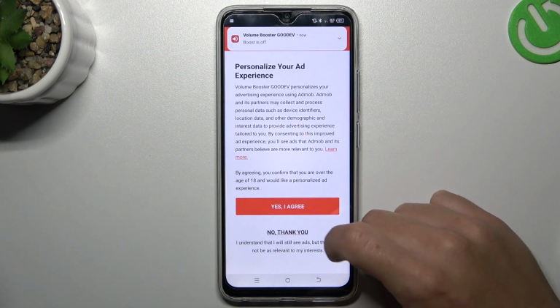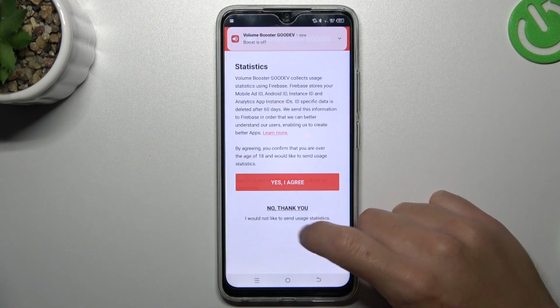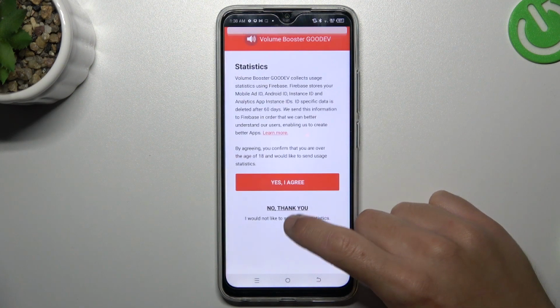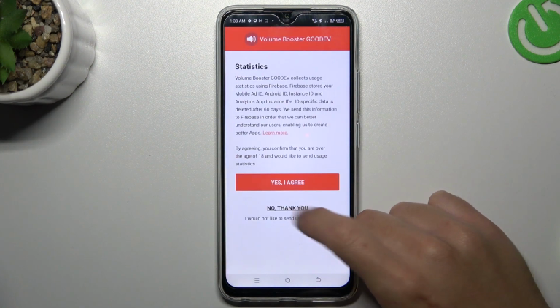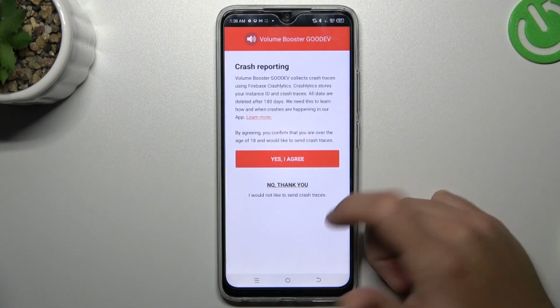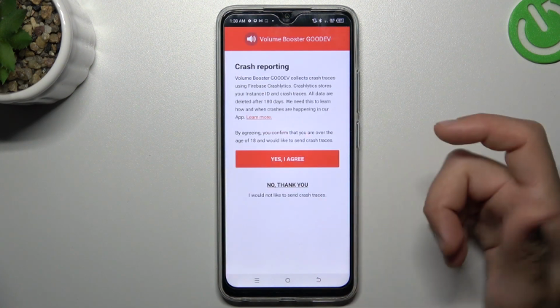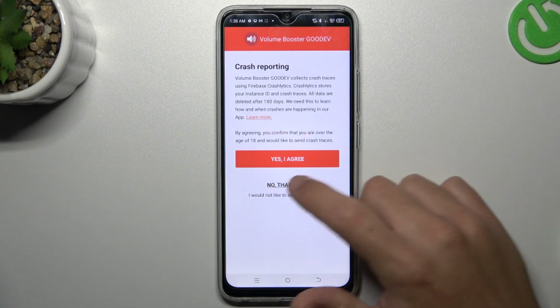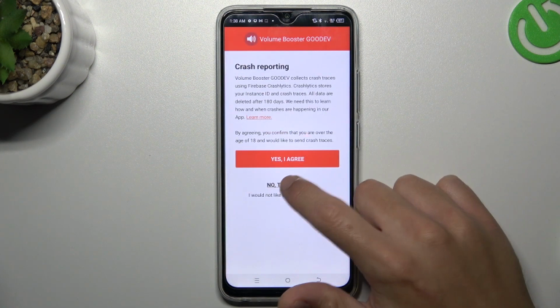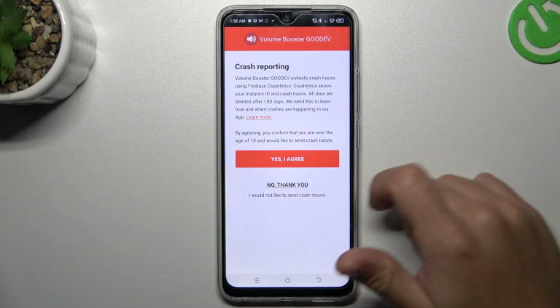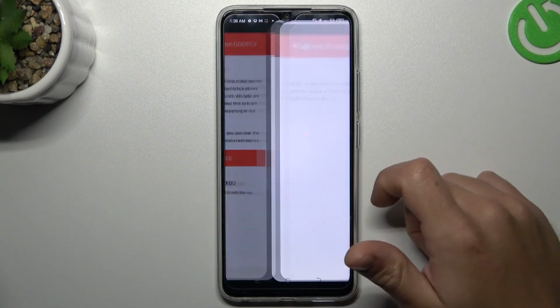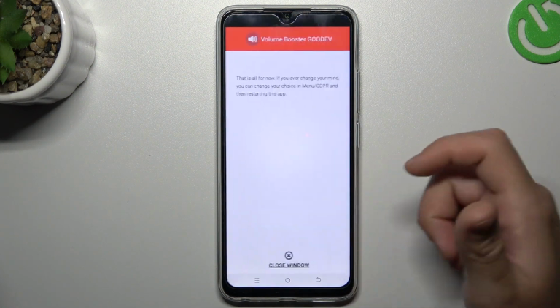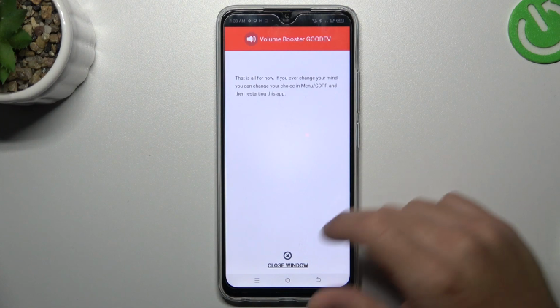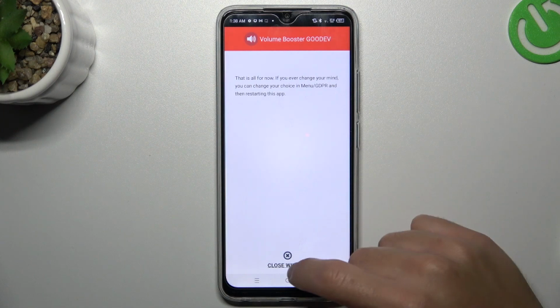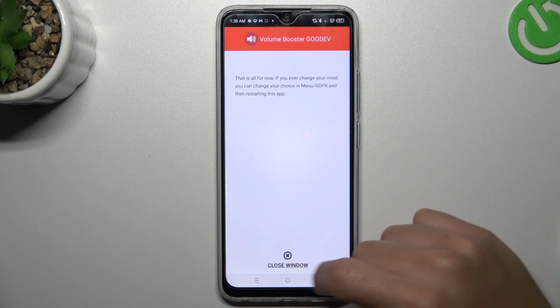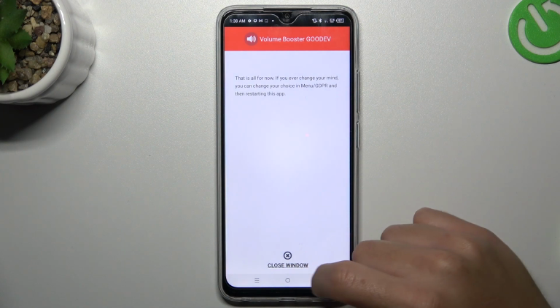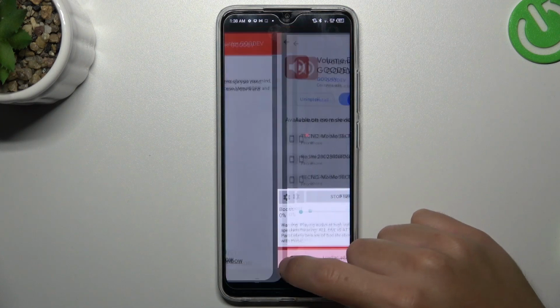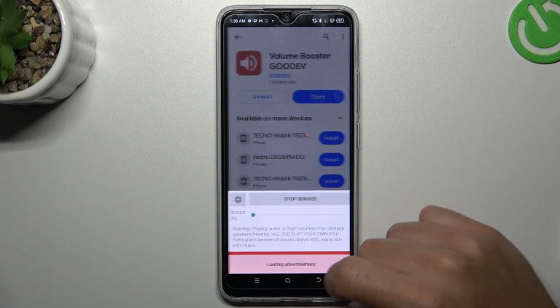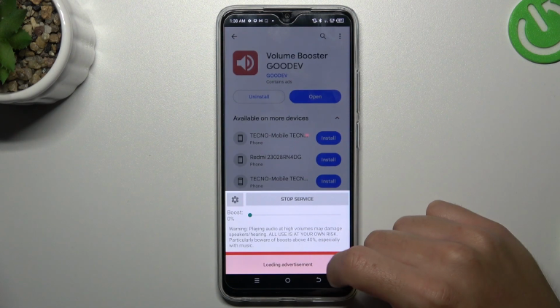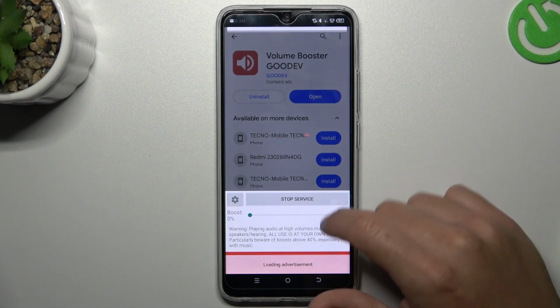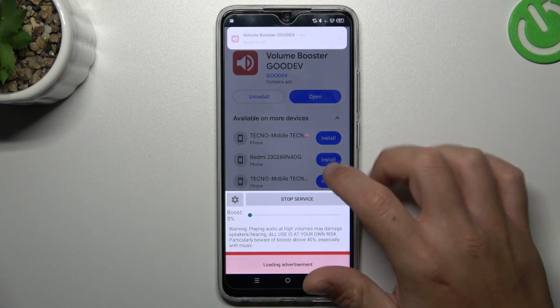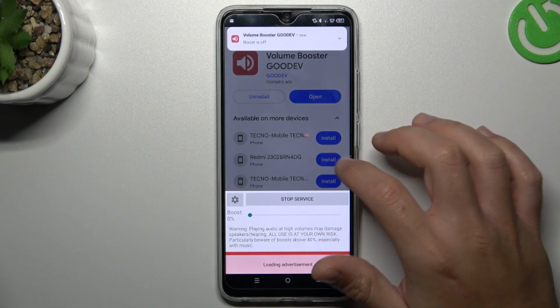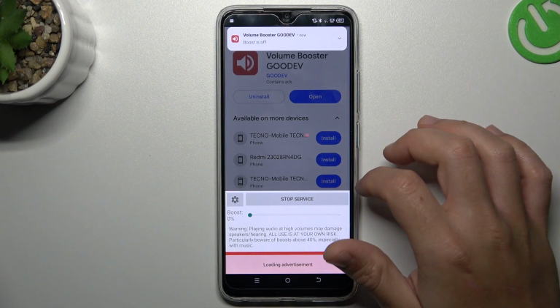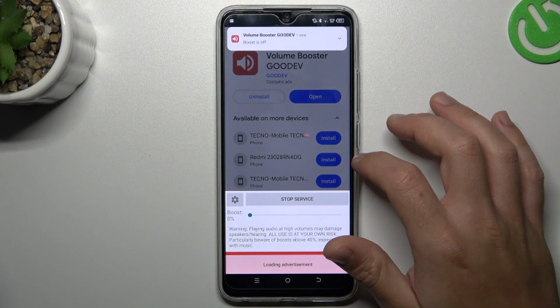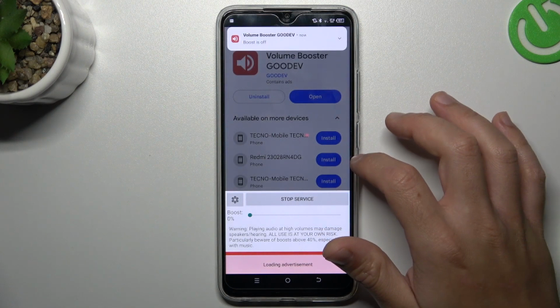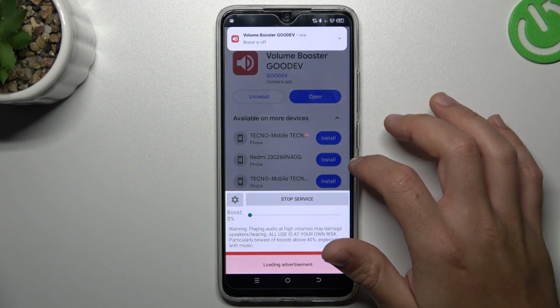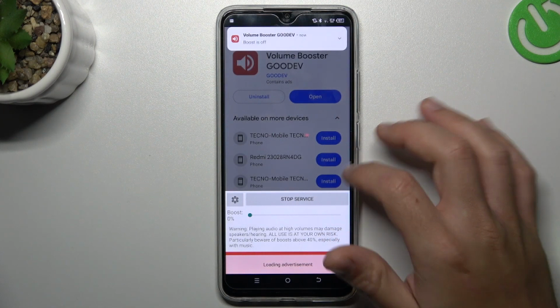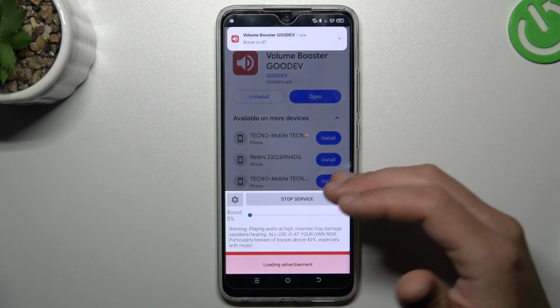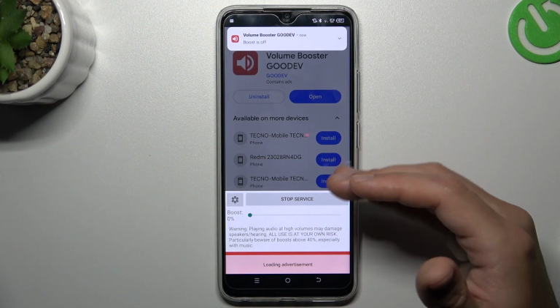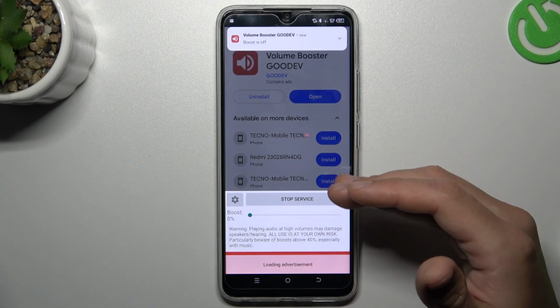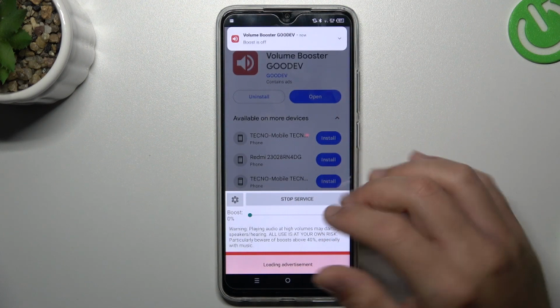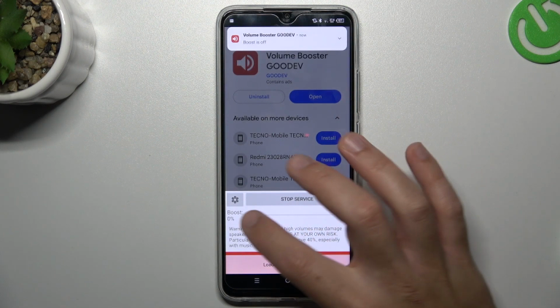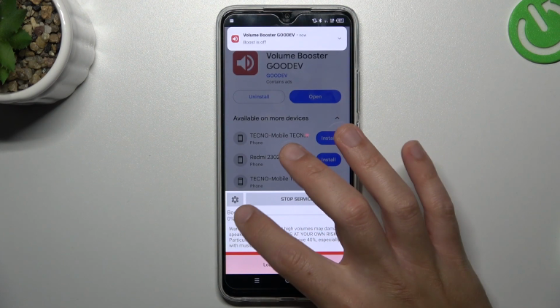Click yes, agree or no thank you a few times, then close the window. And now the tool is active.